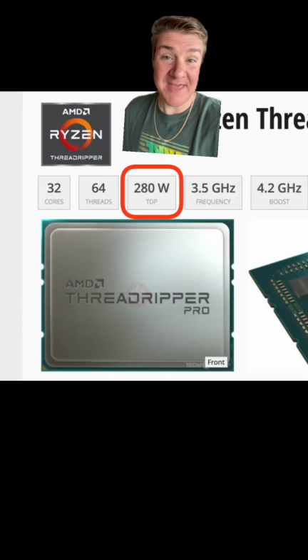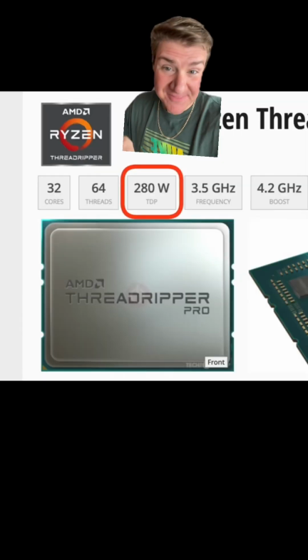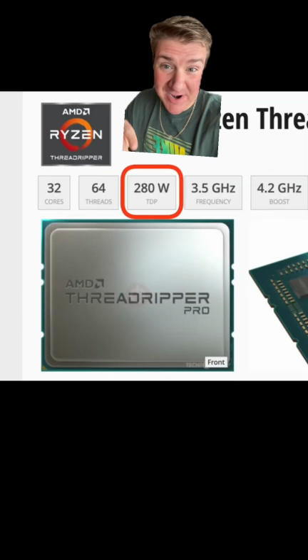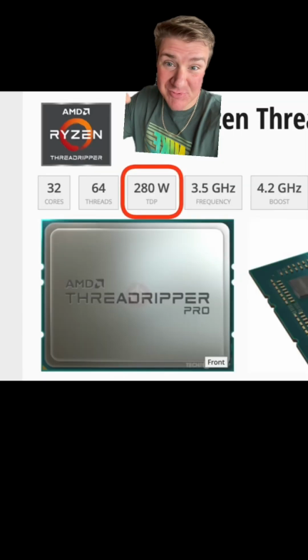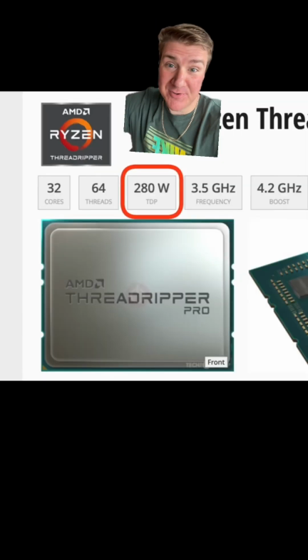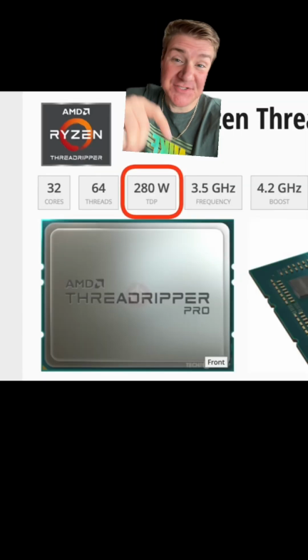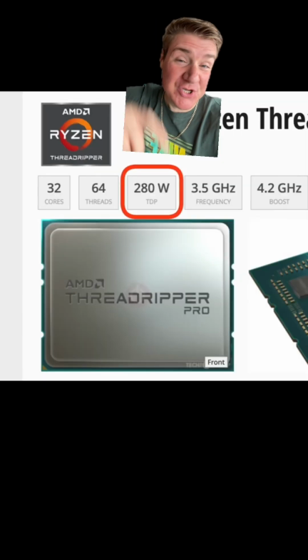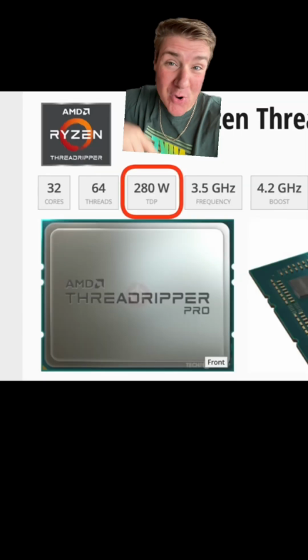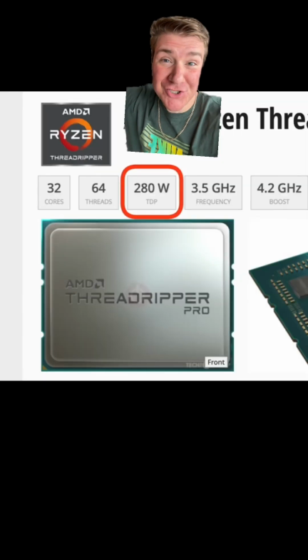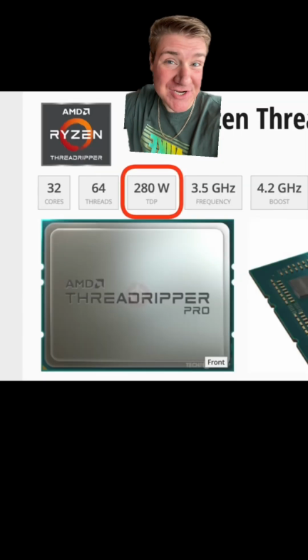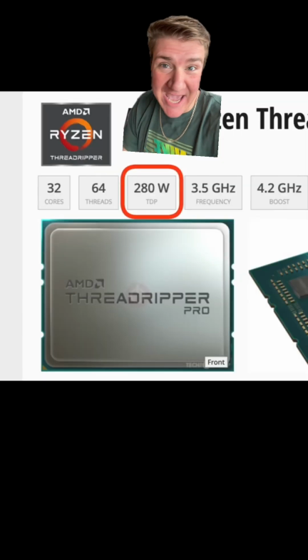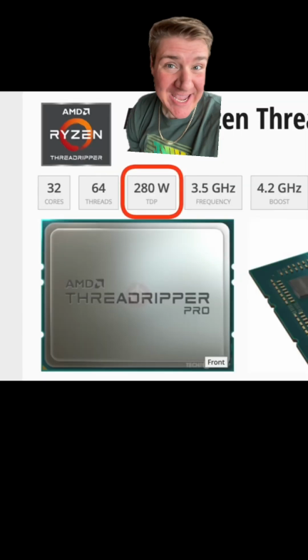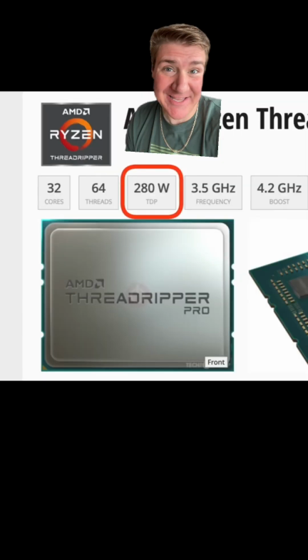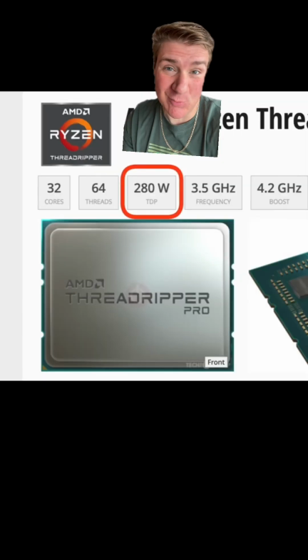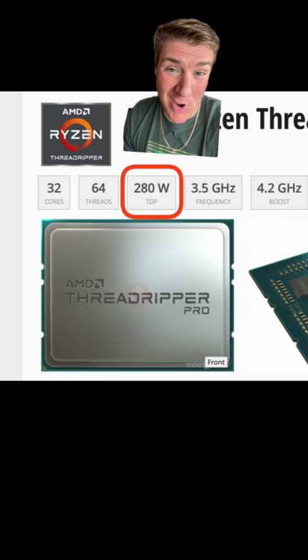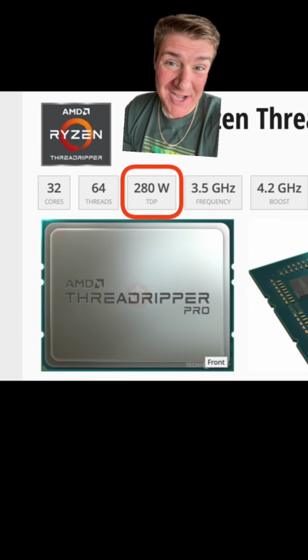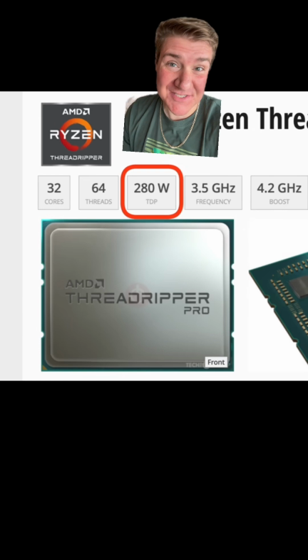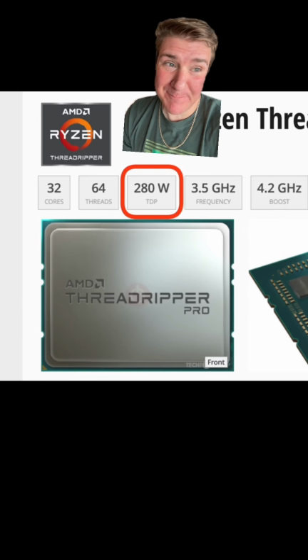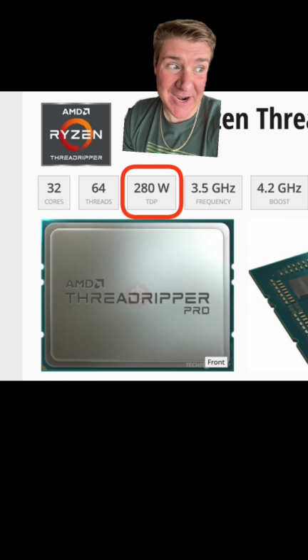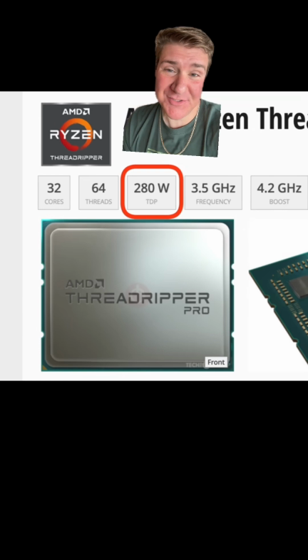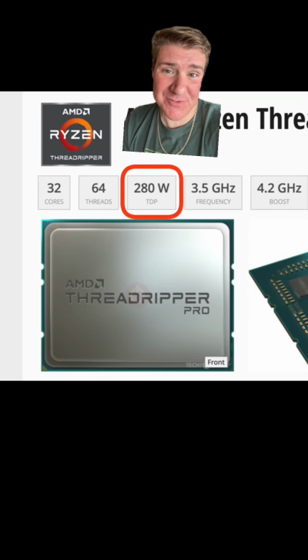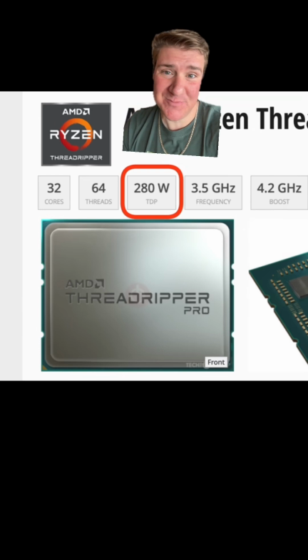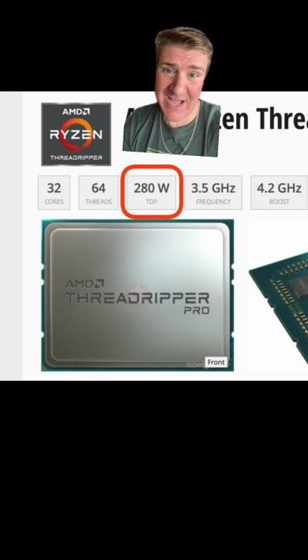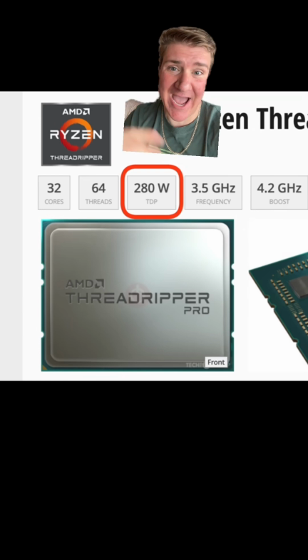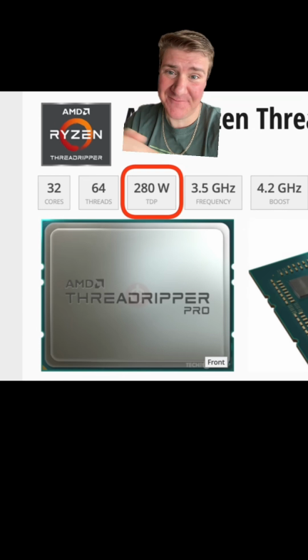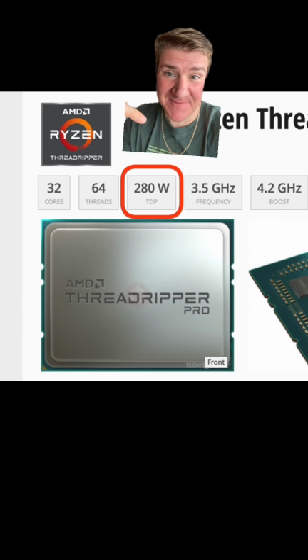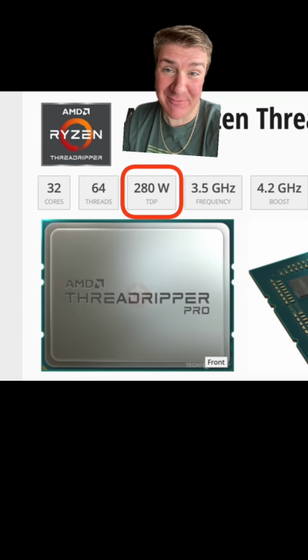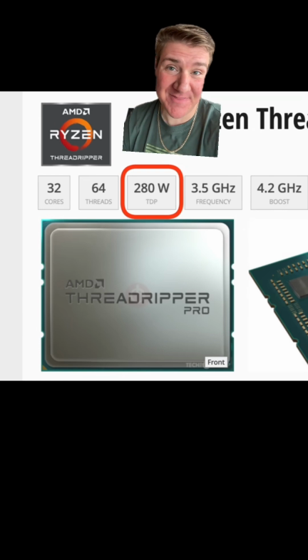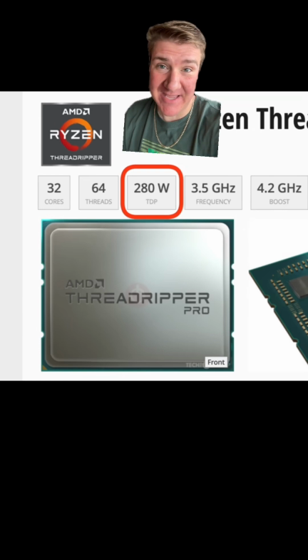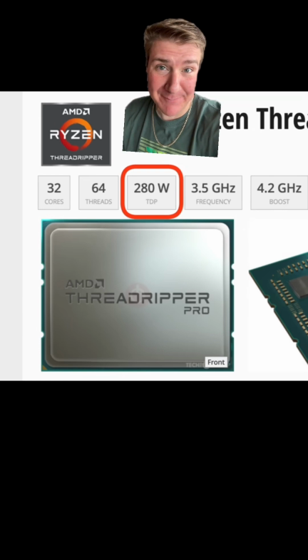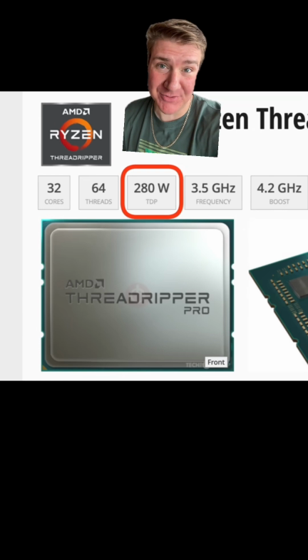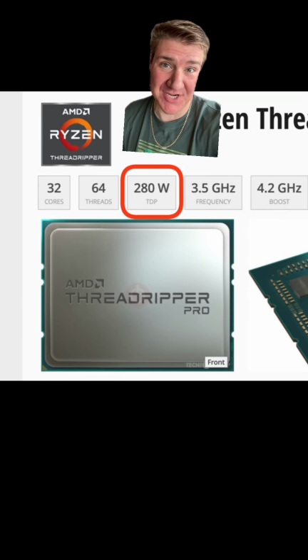That Threadripper is 280 watts compared to half of that with the Apple chip.